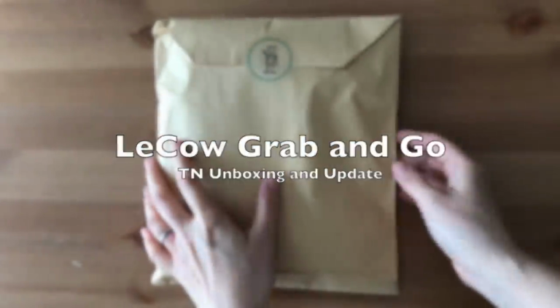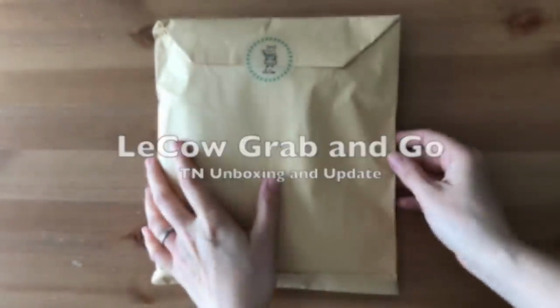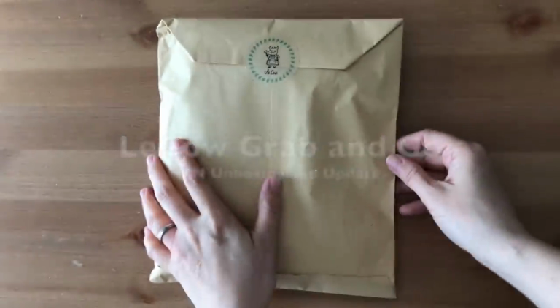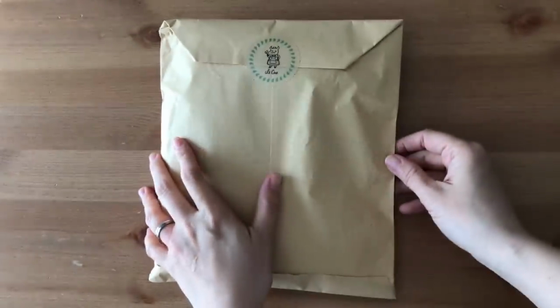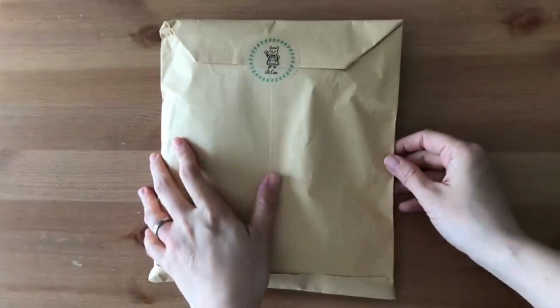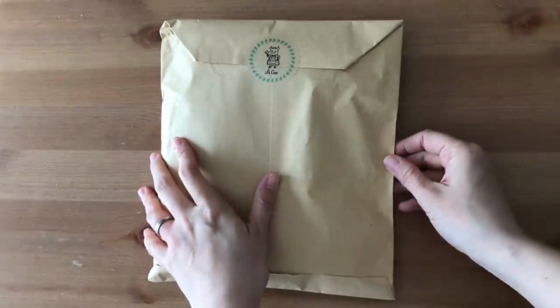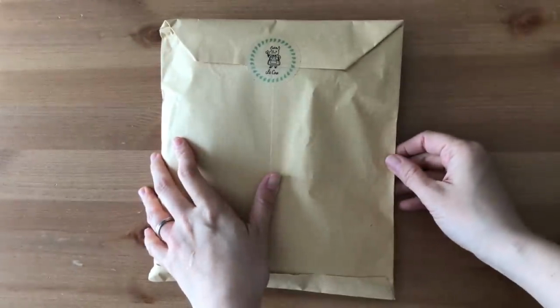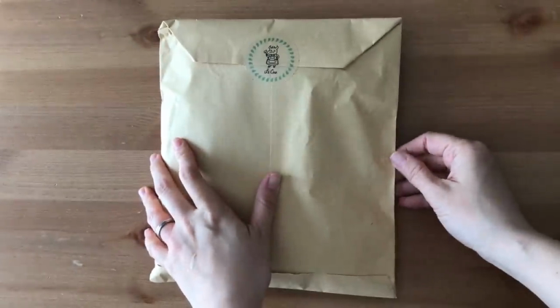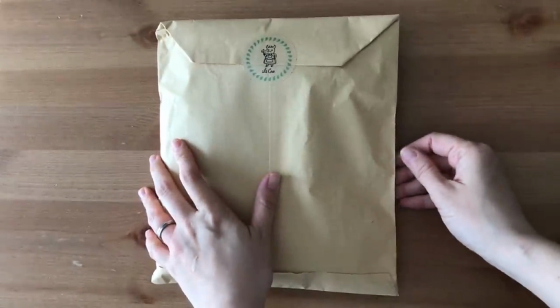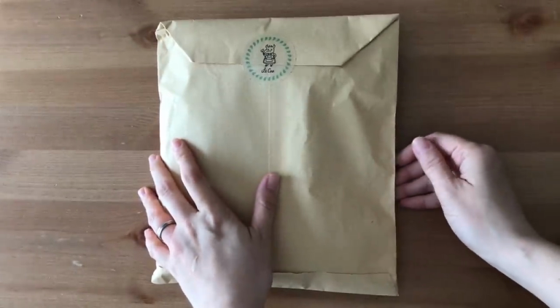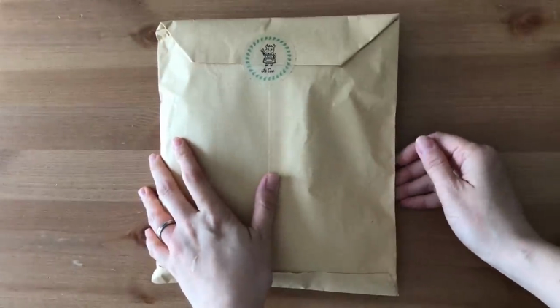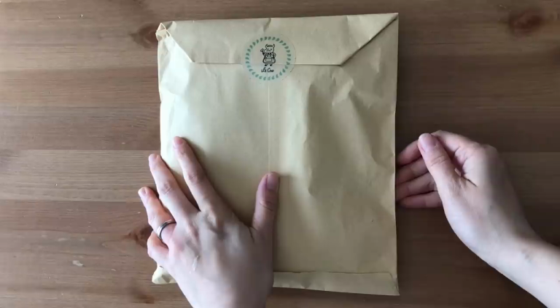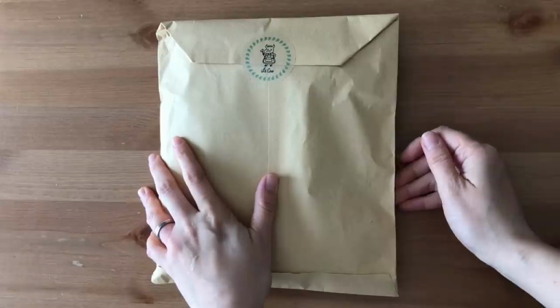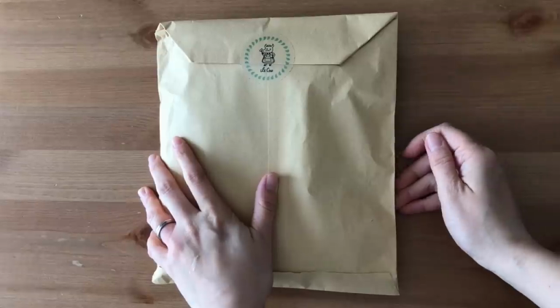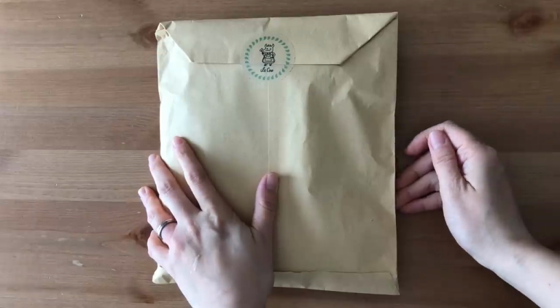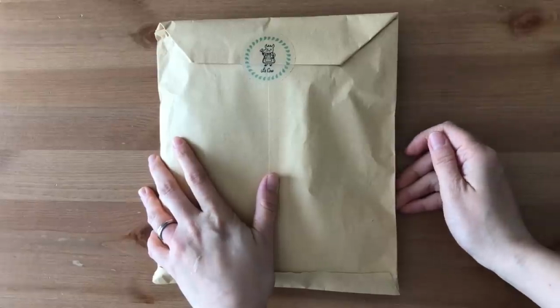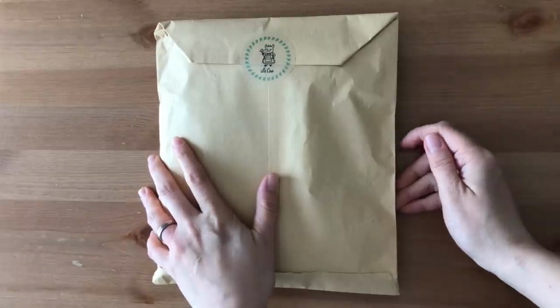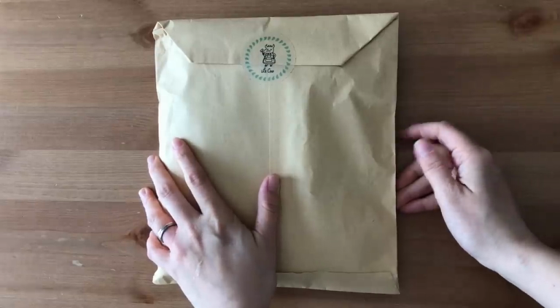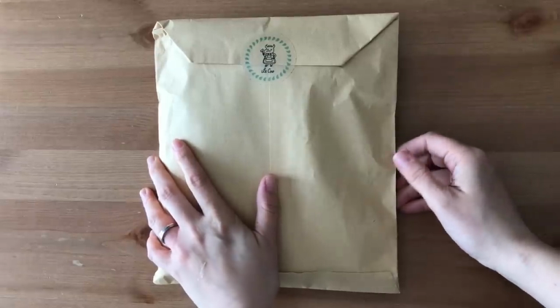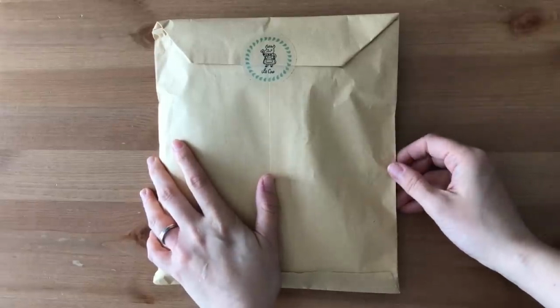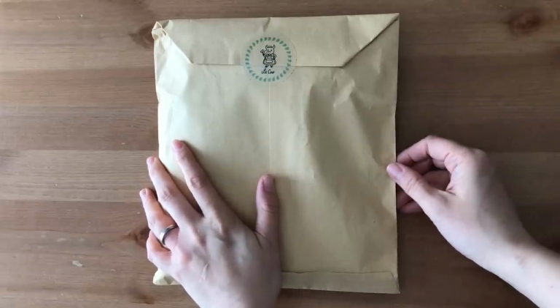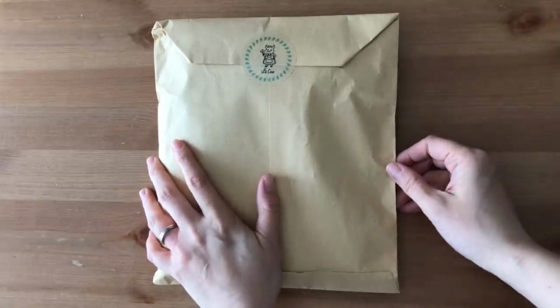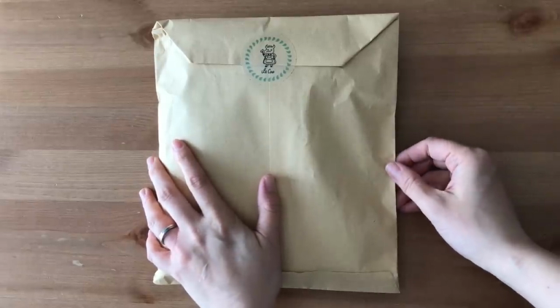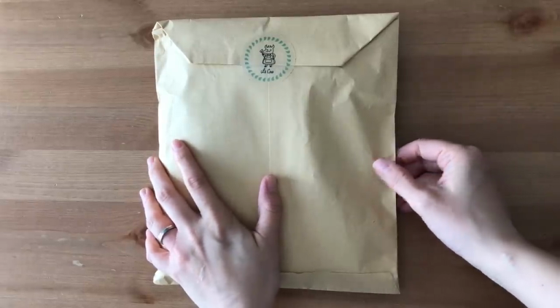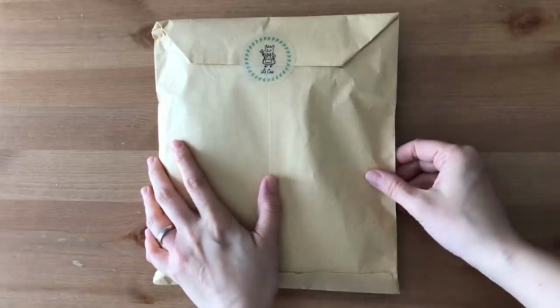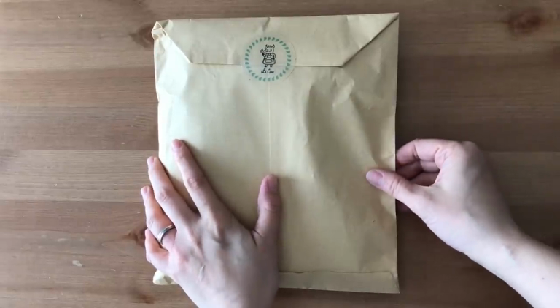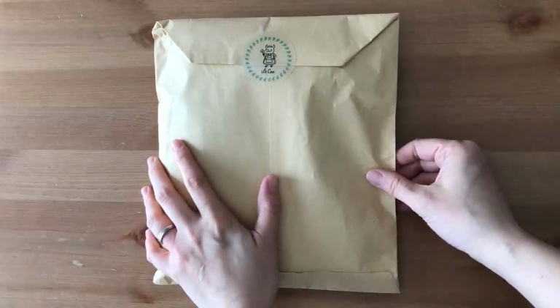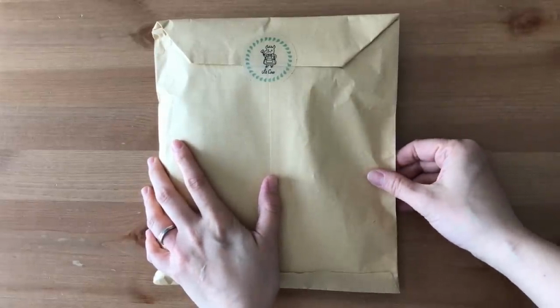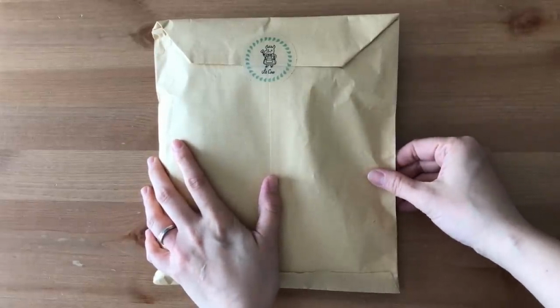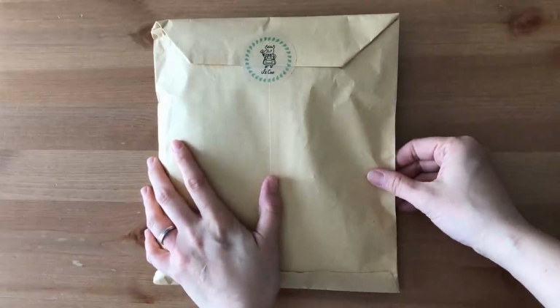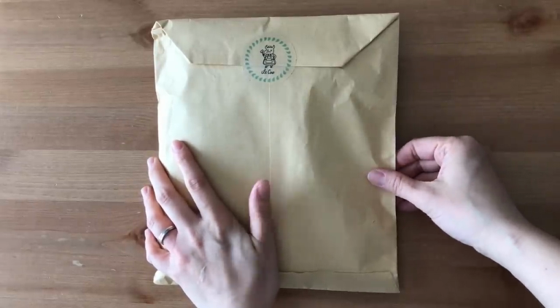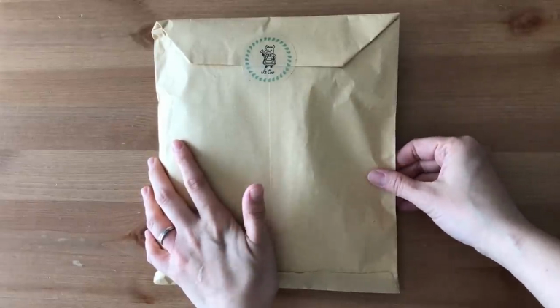Hi, it's Mitz from MyLifeMitz. Thank you so much for stopping by. Today I have another special unboxing for you.